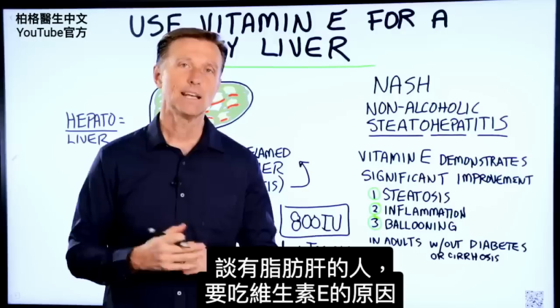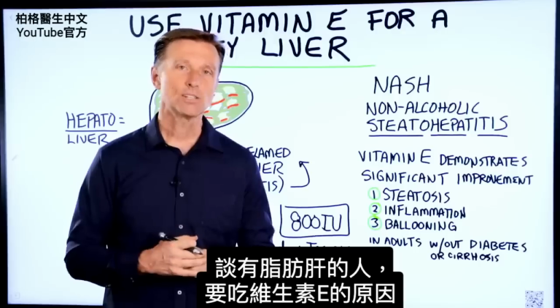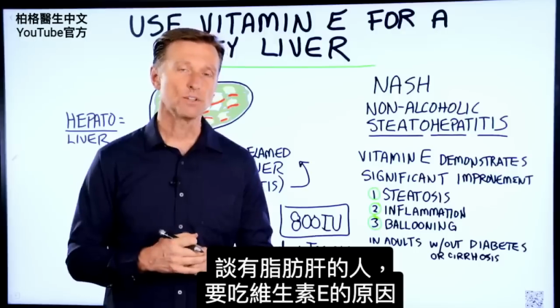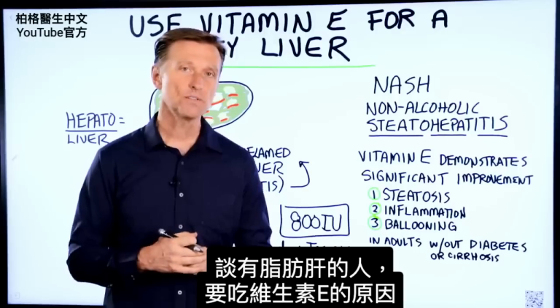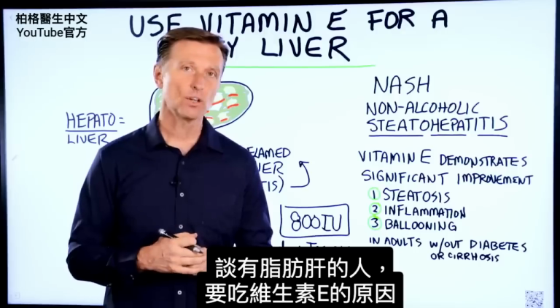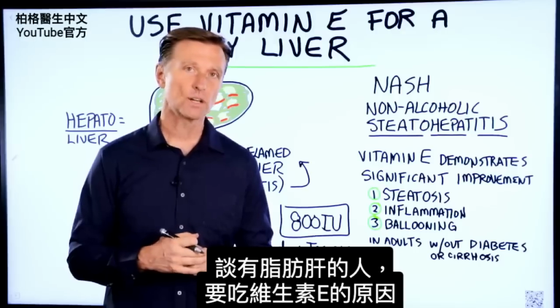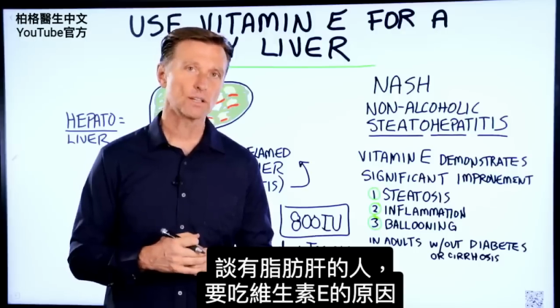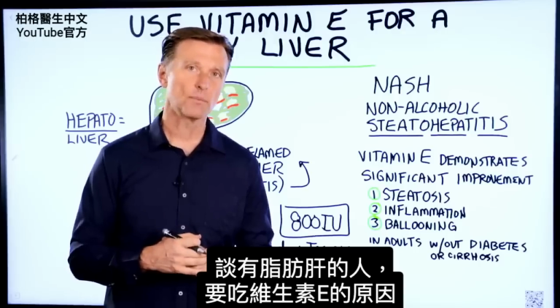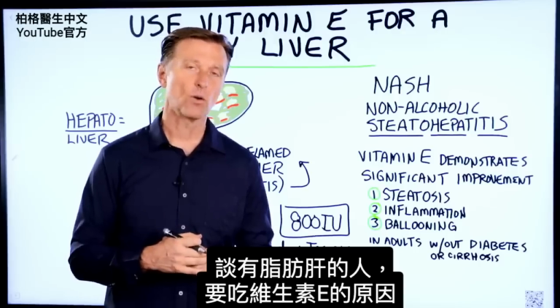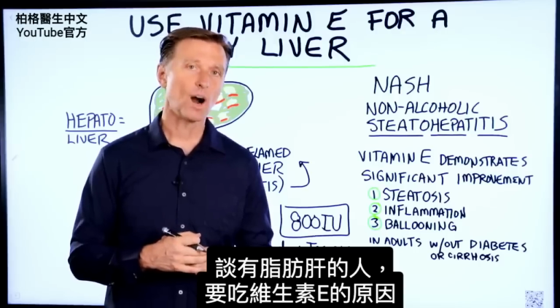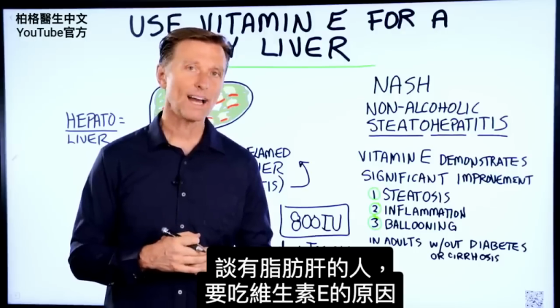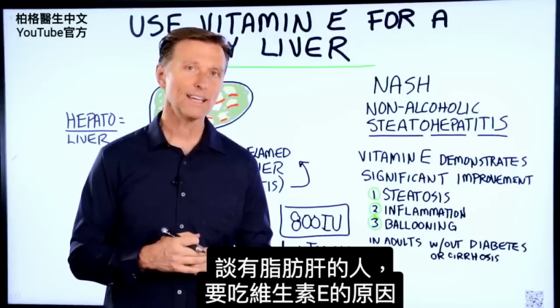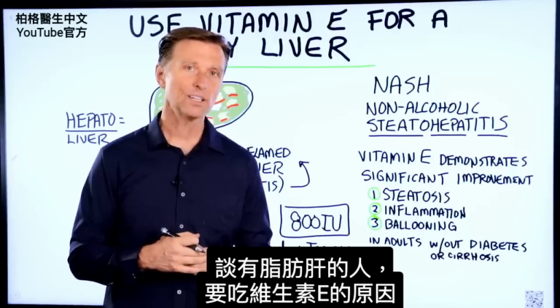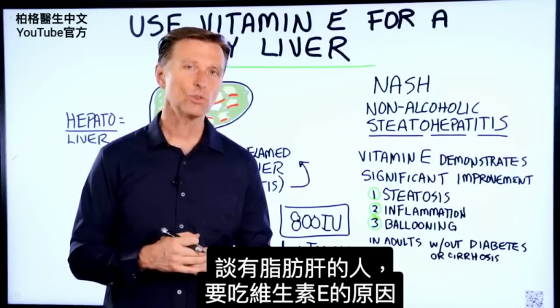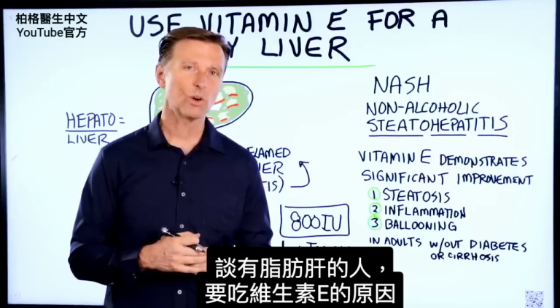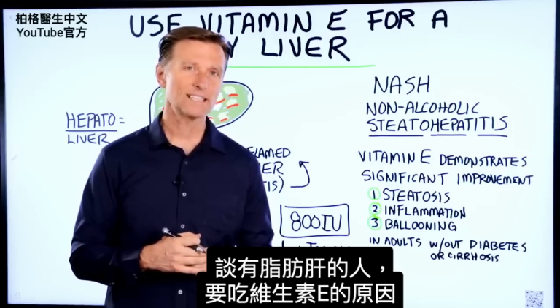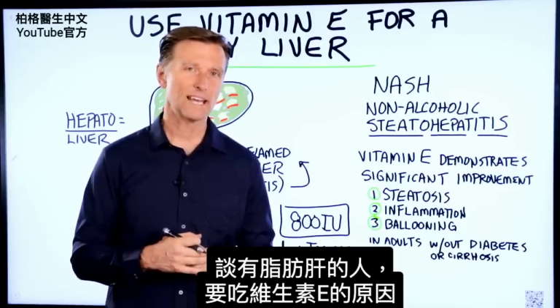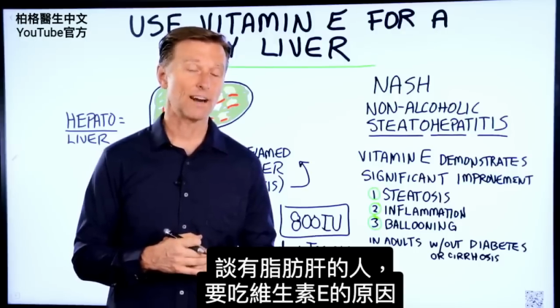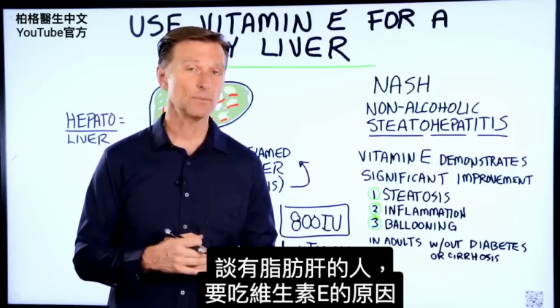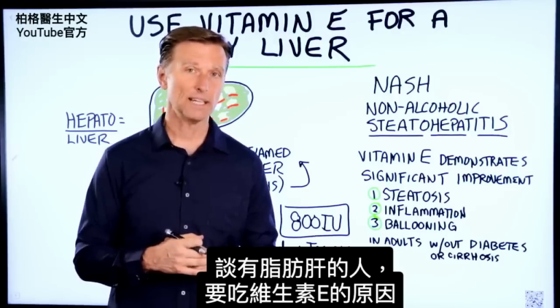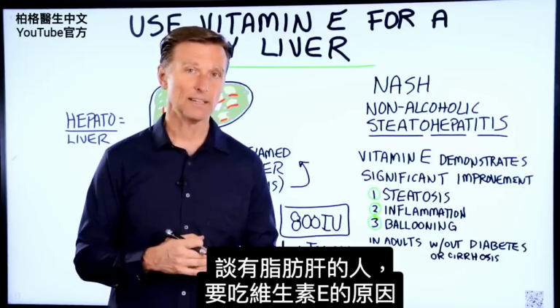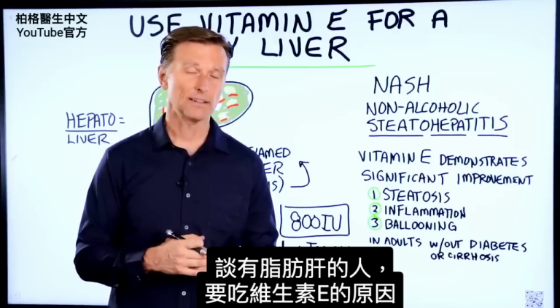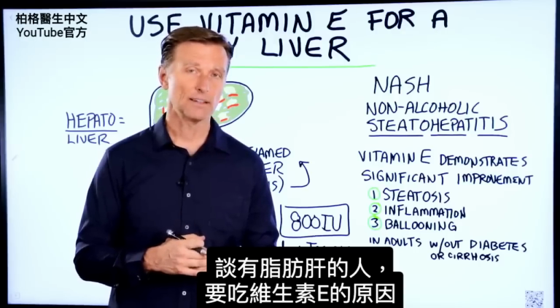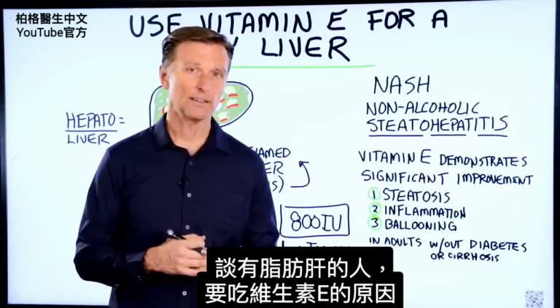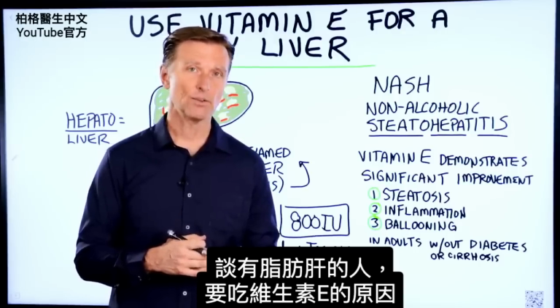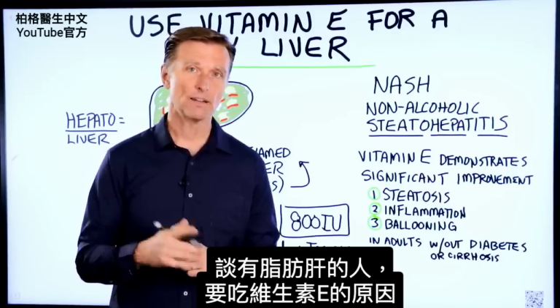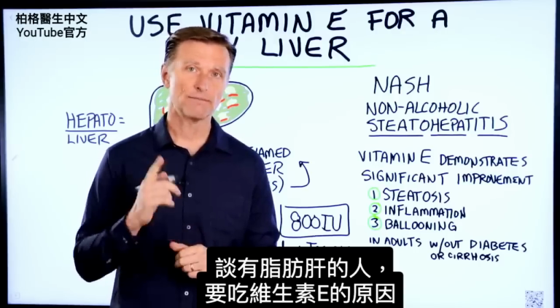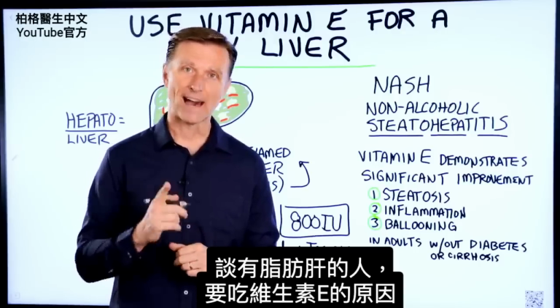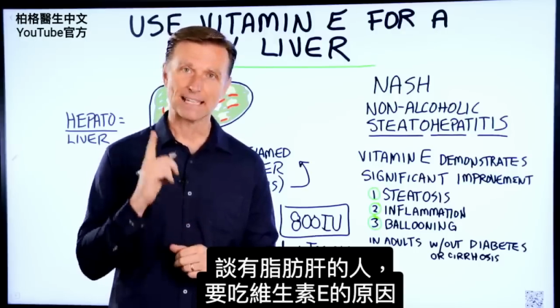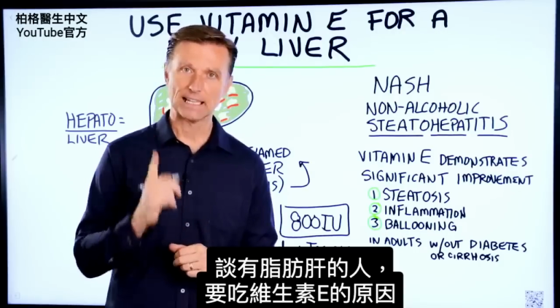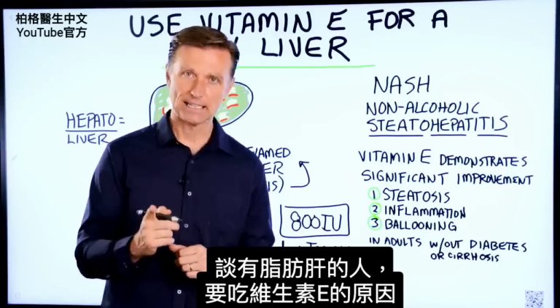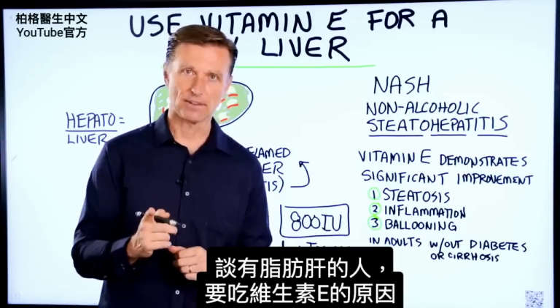In this video, we're going to talk about why you would want to take vitamin E if you had a fatty liver.